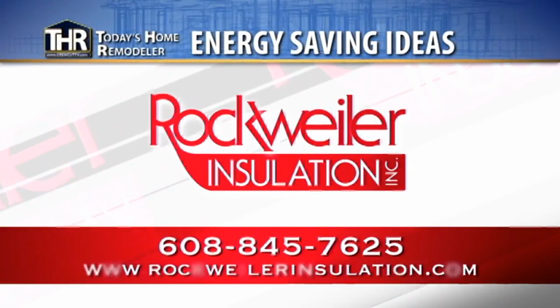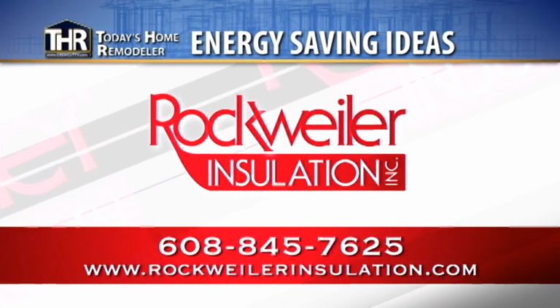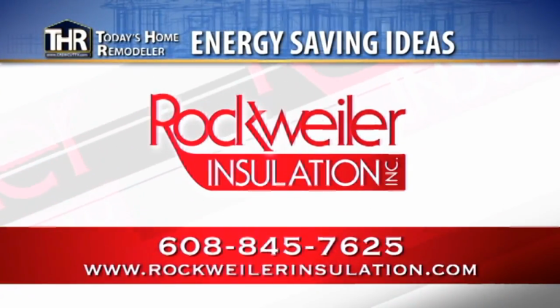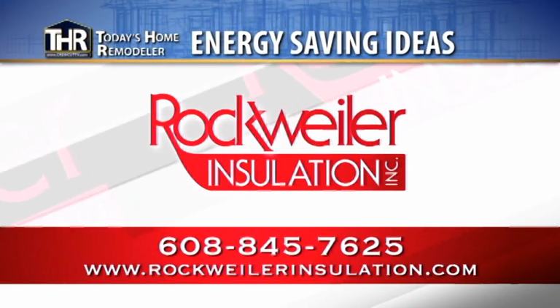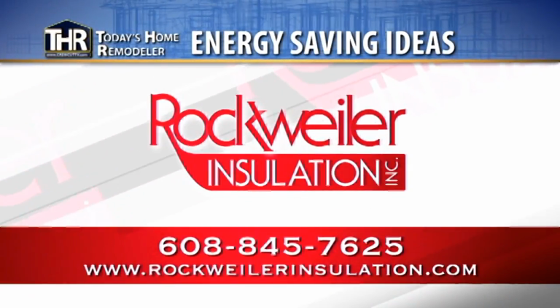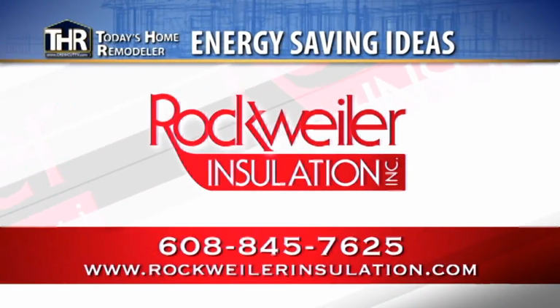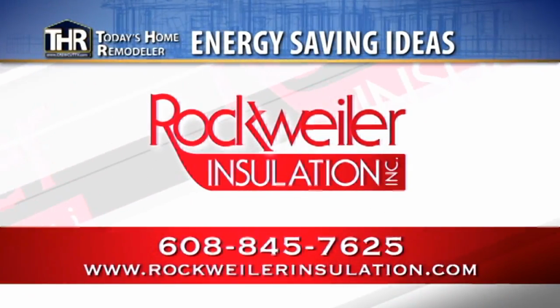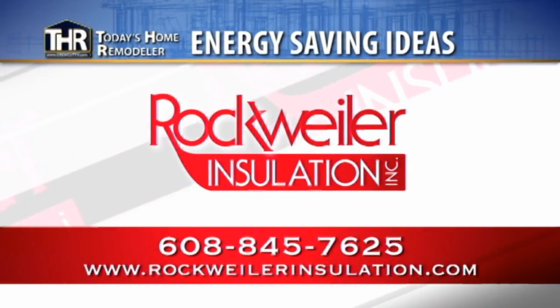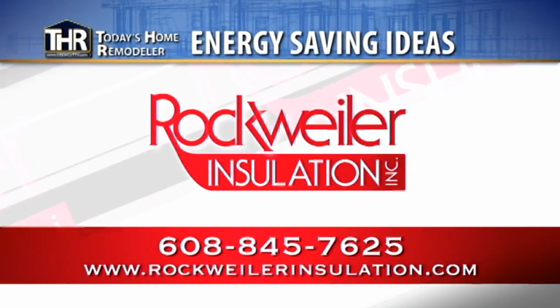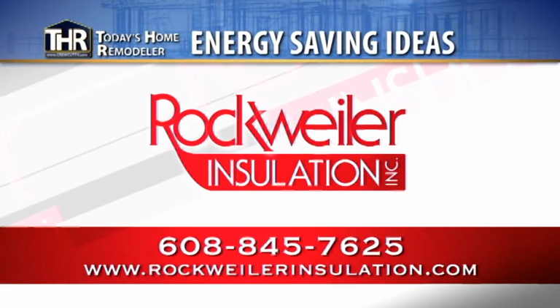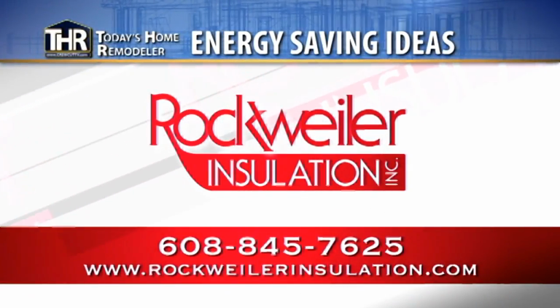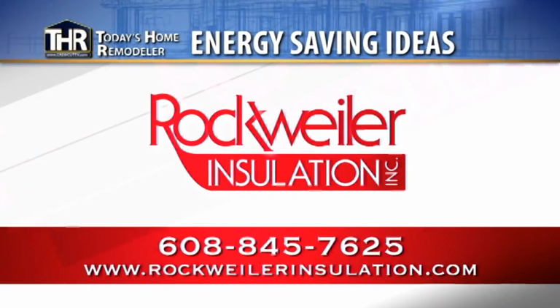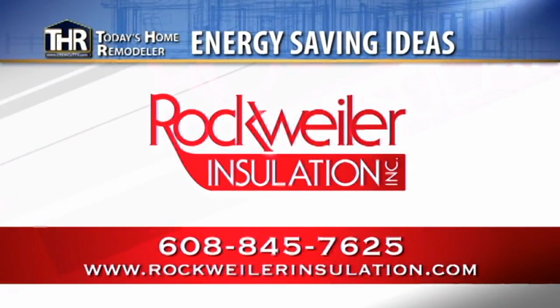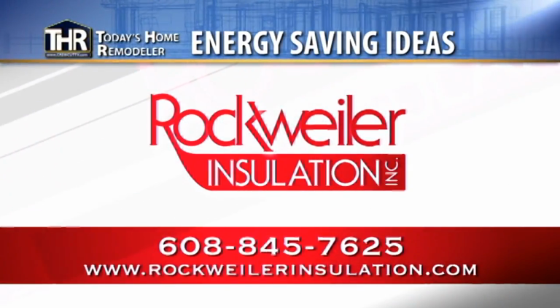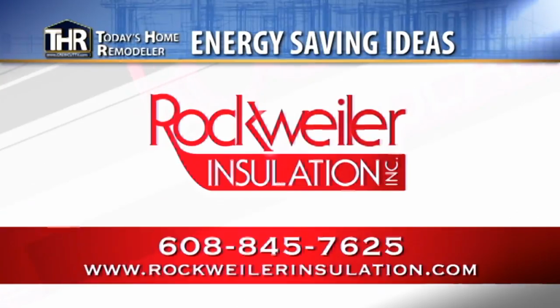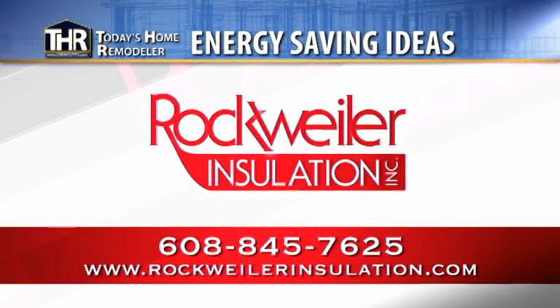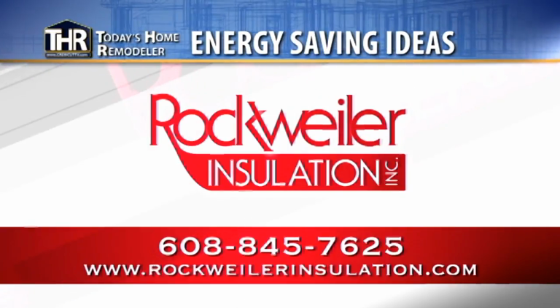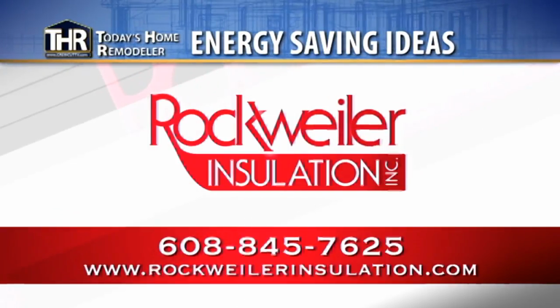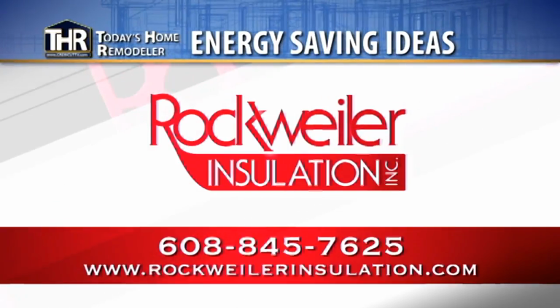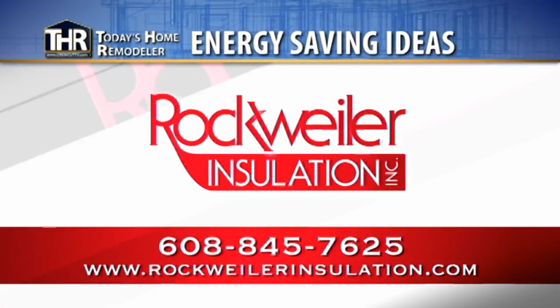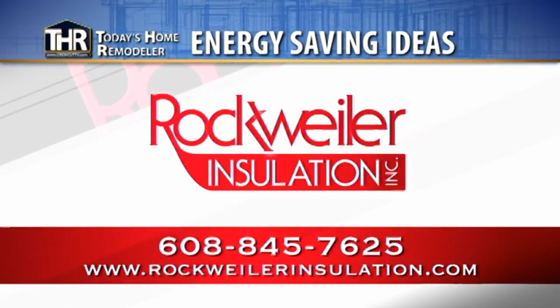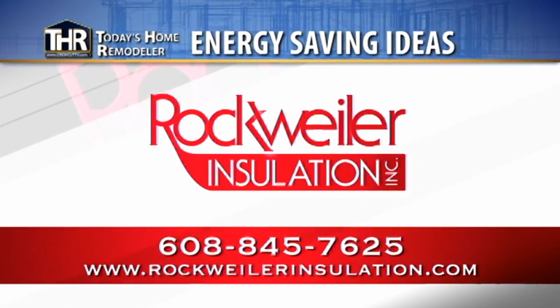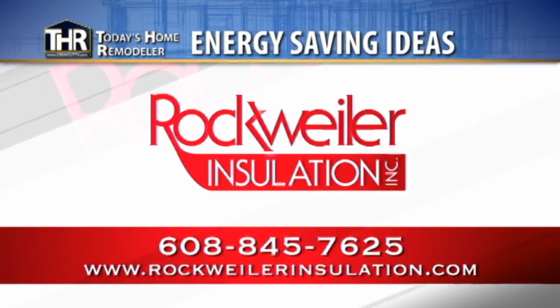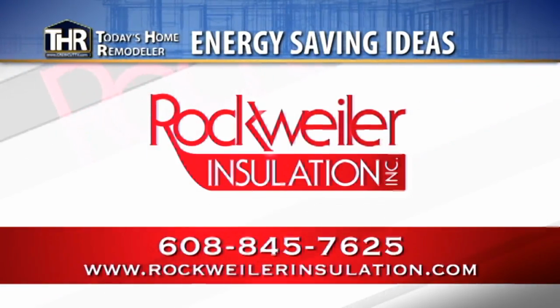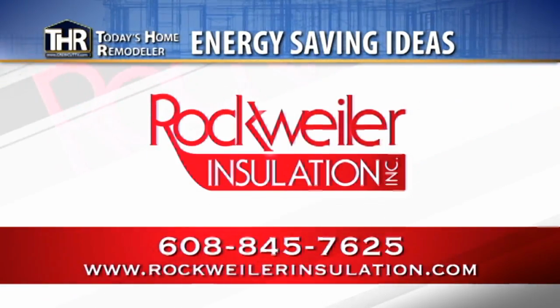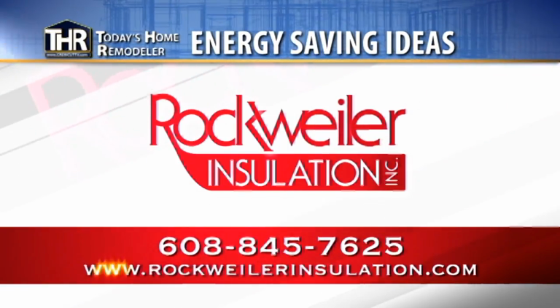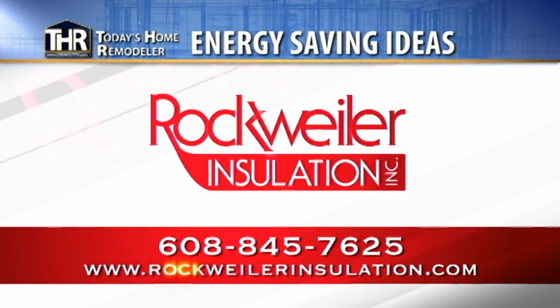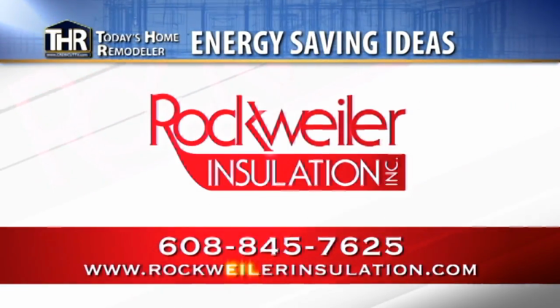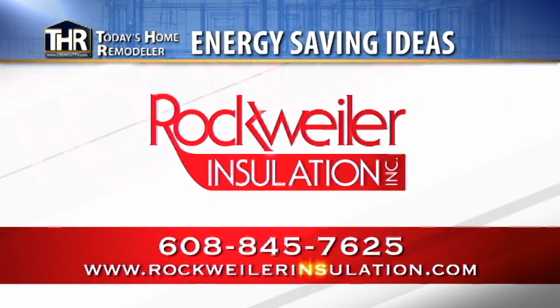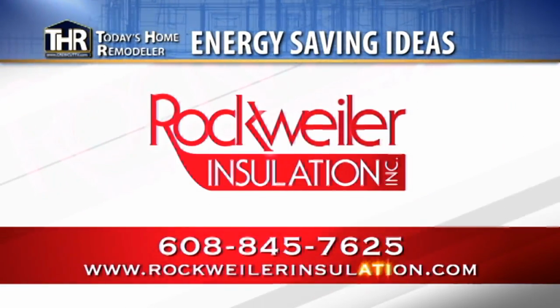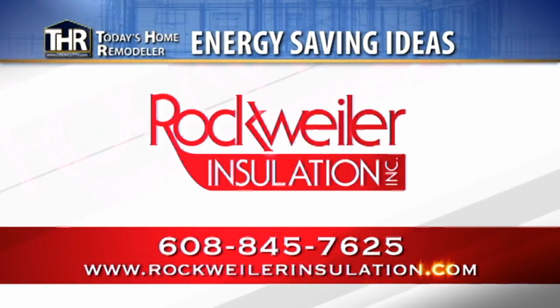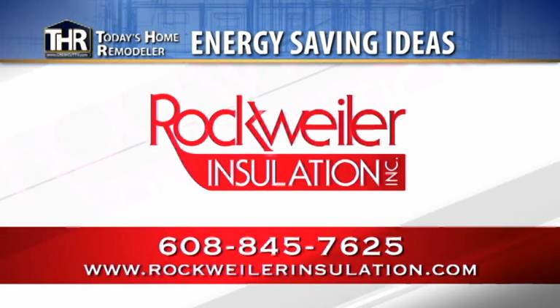For more information on this and other energy saving ideas, be sure to check out the full video library at rockweilerinsulation.com.